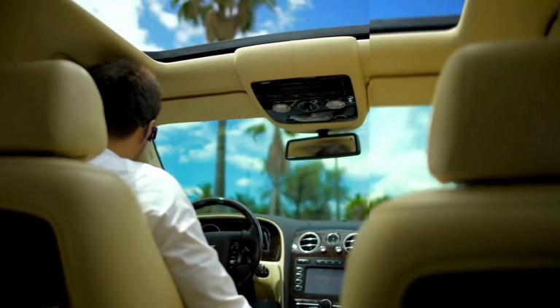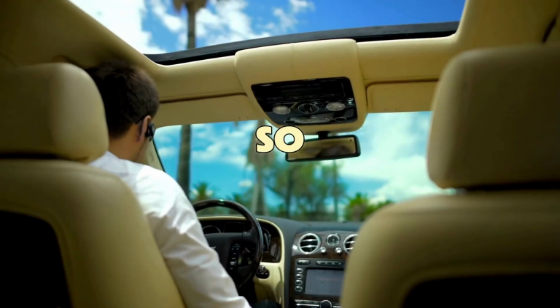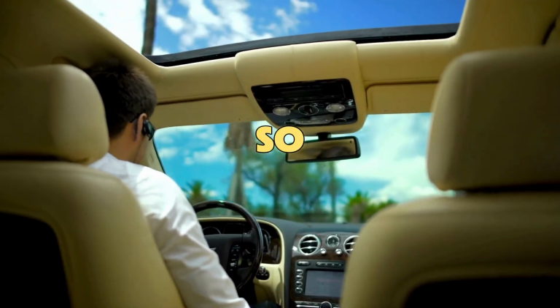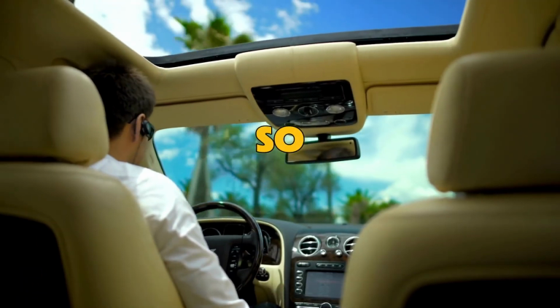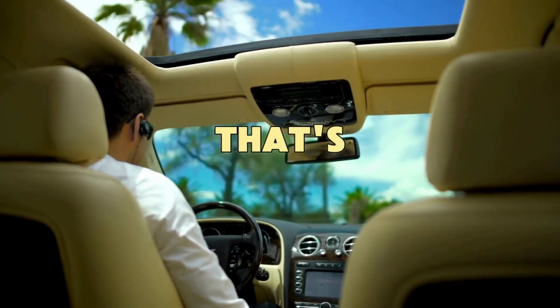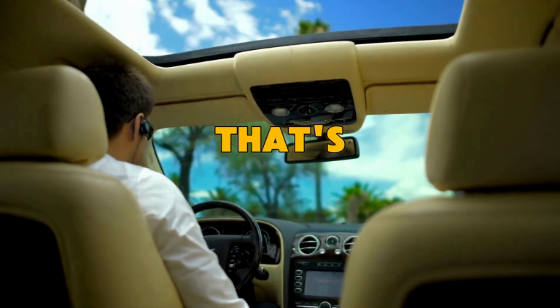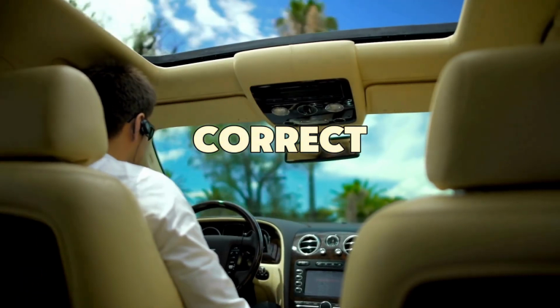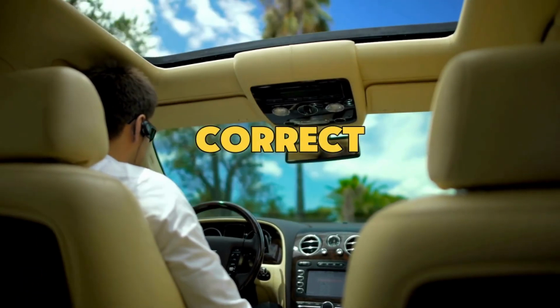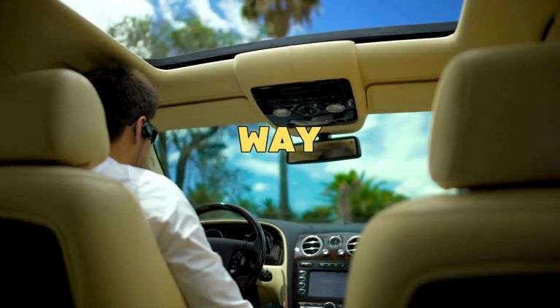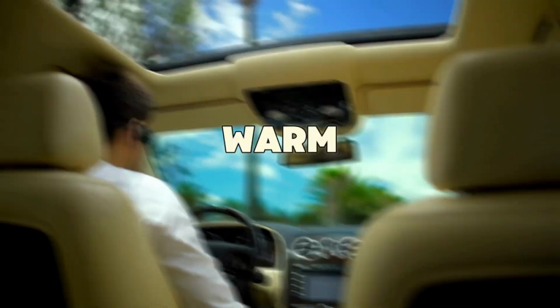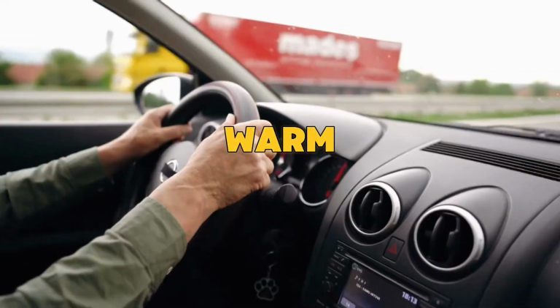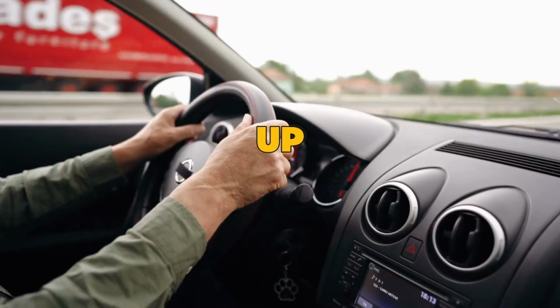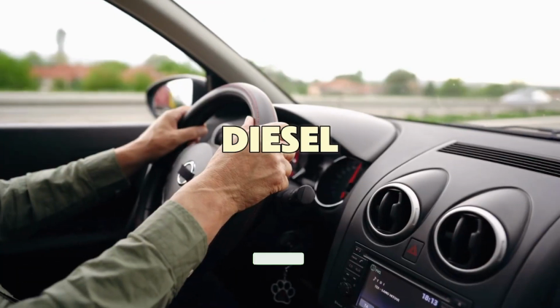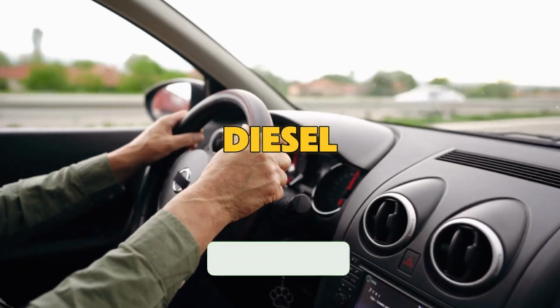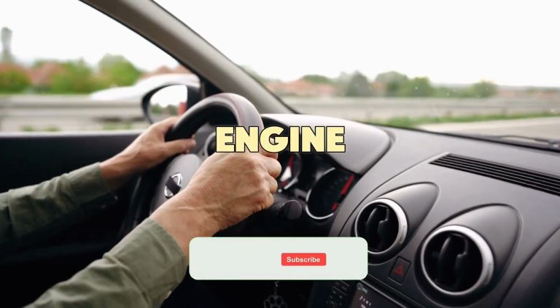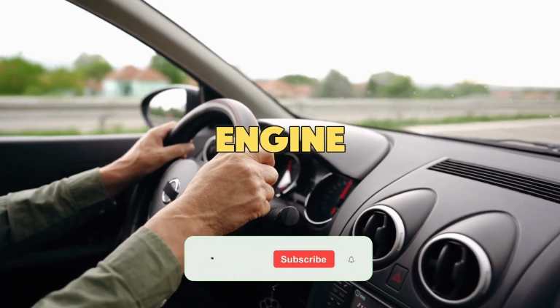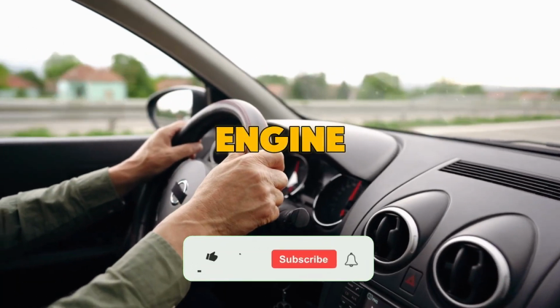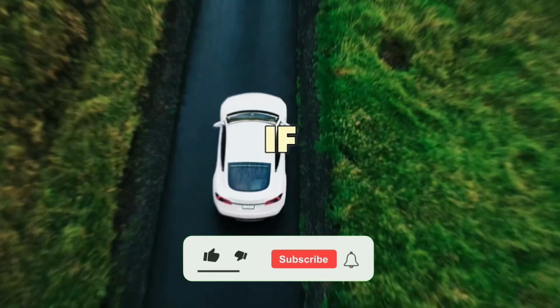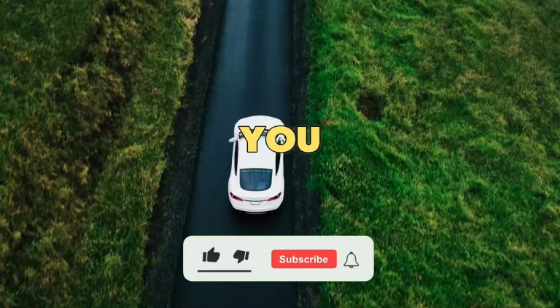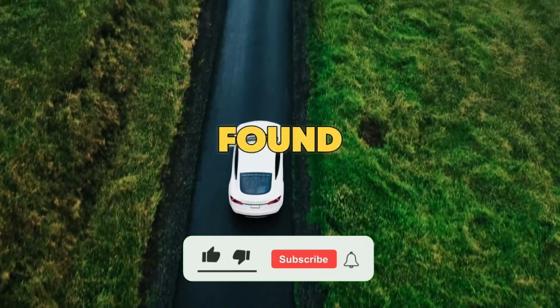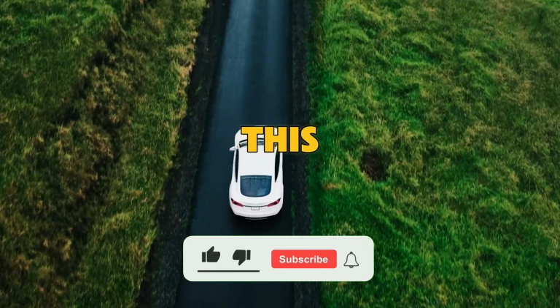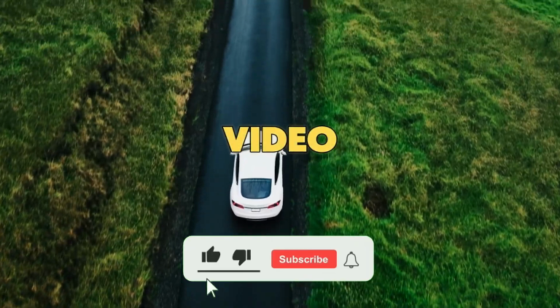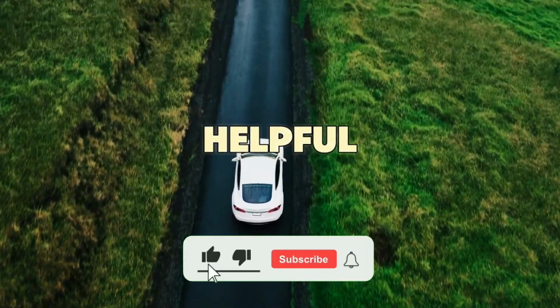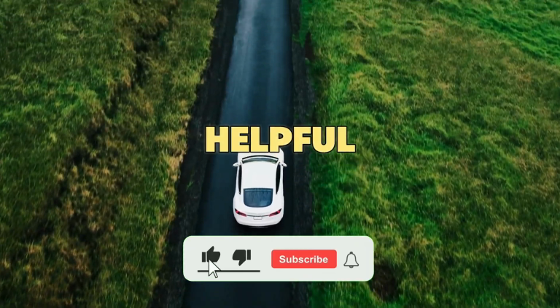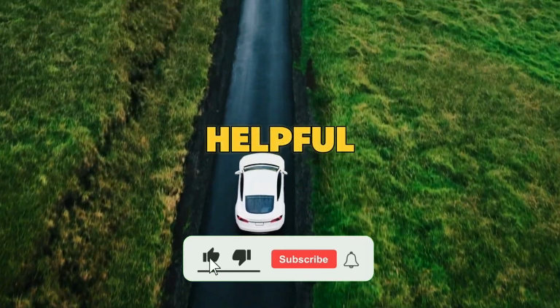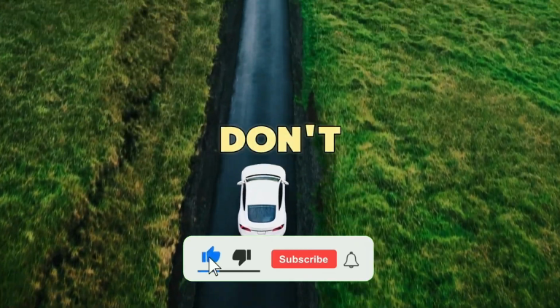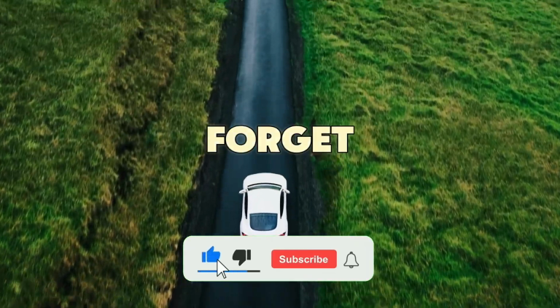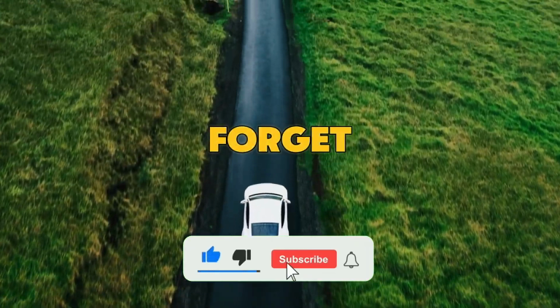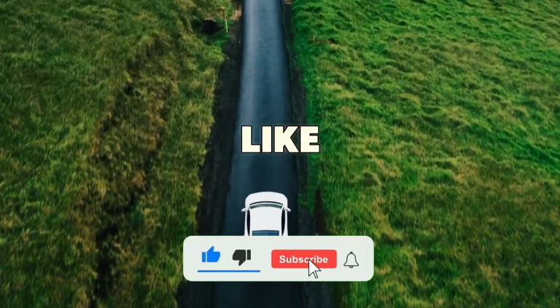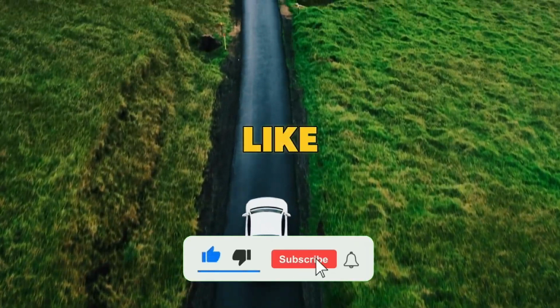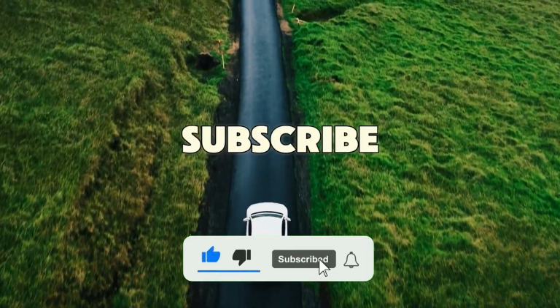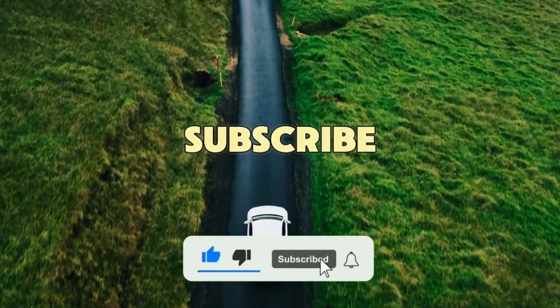That's the correct way to warm up your diesel engine. If you found this video helpful, don't forget to like and subscribe.